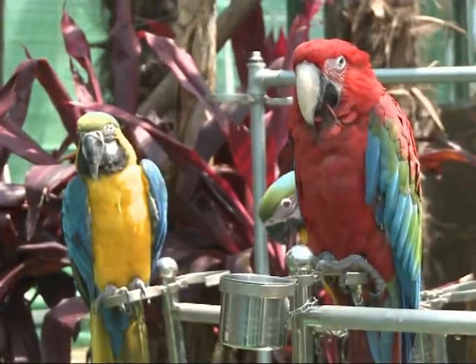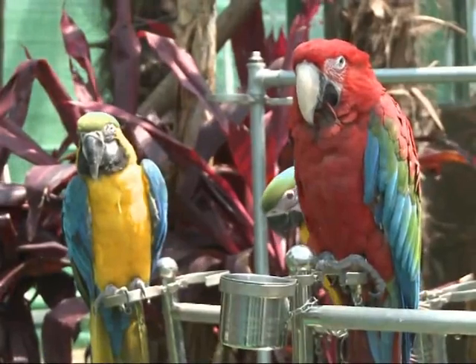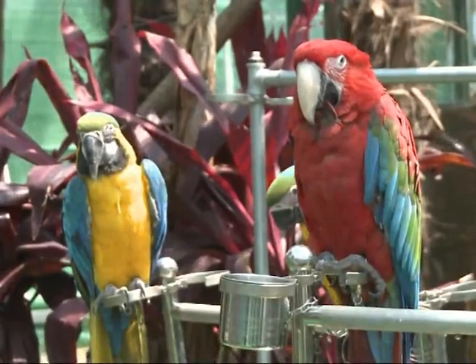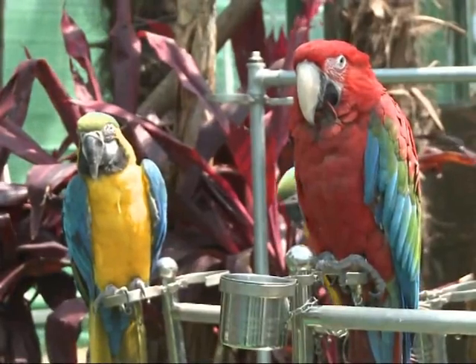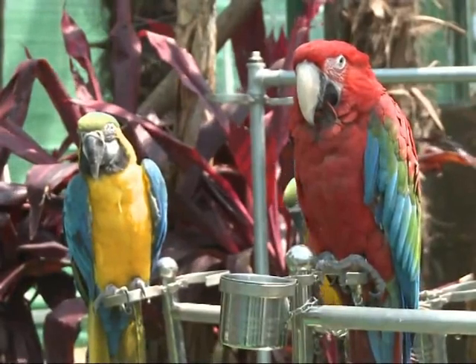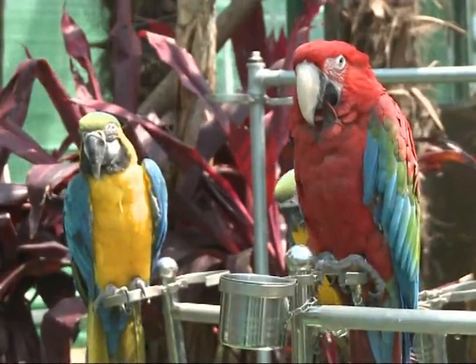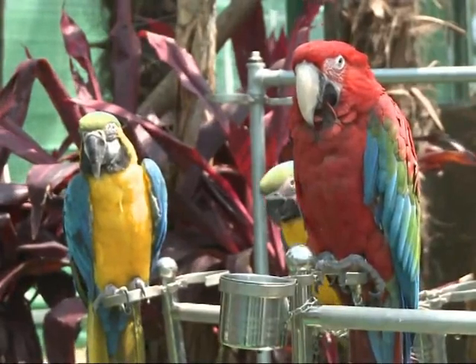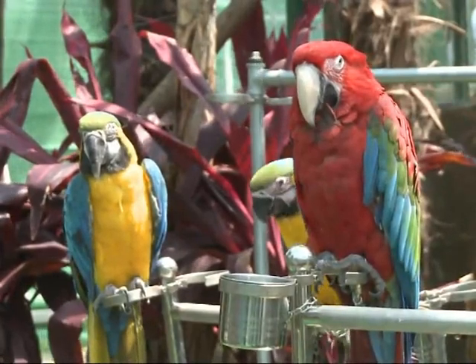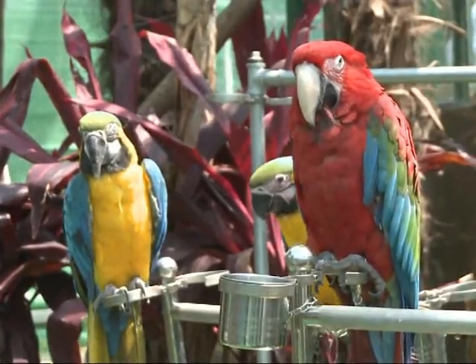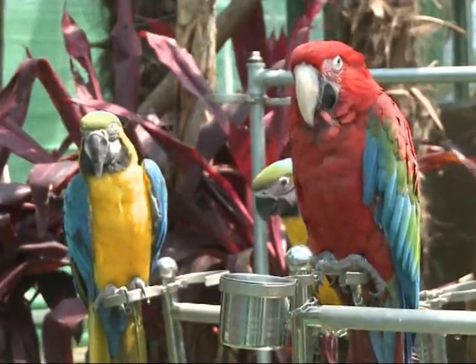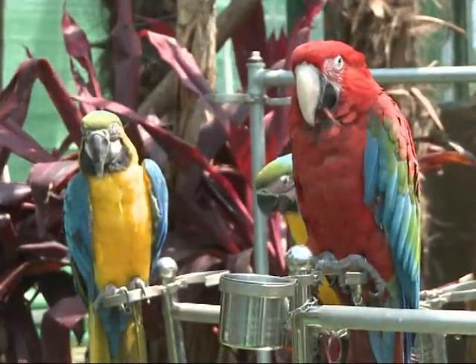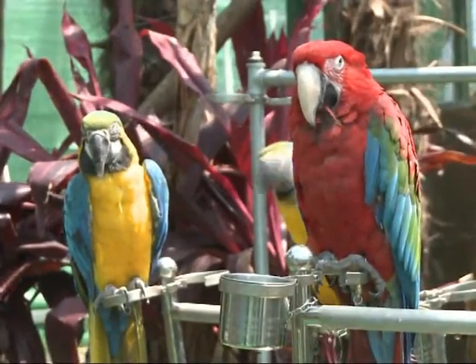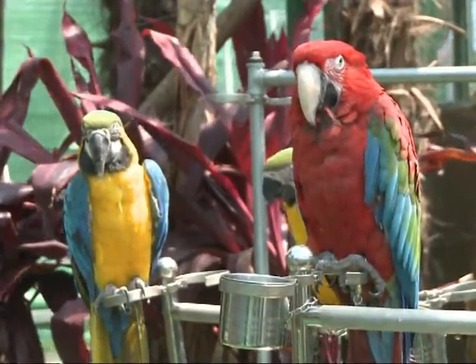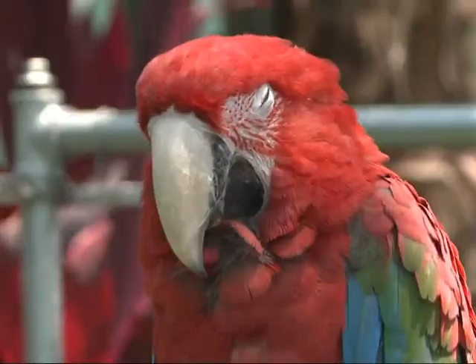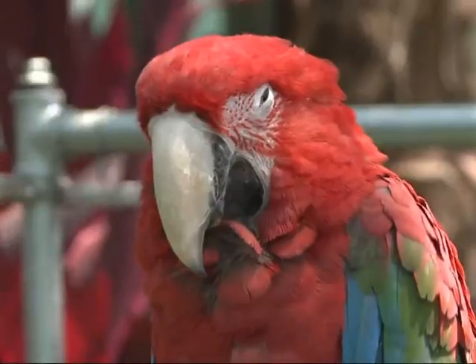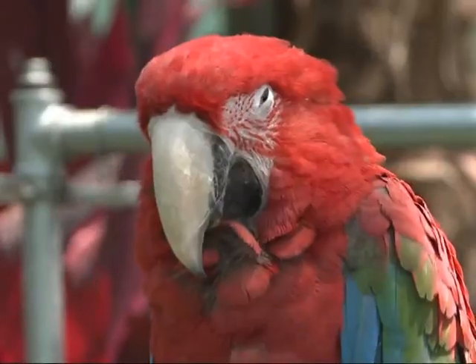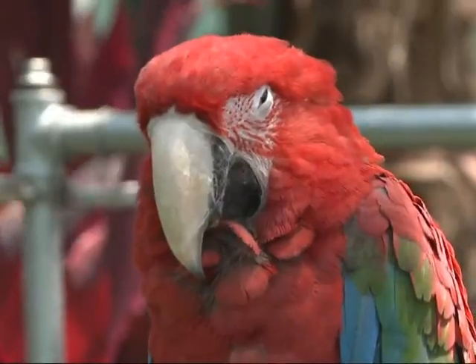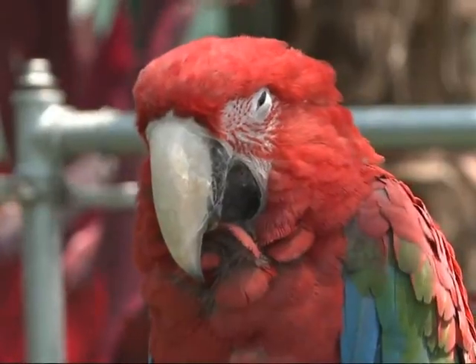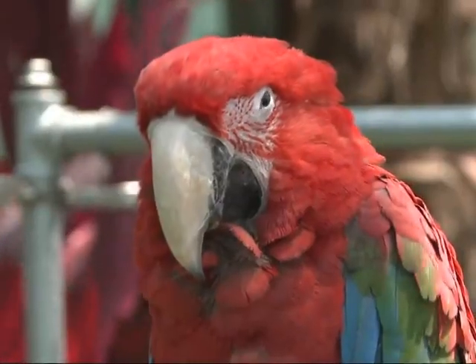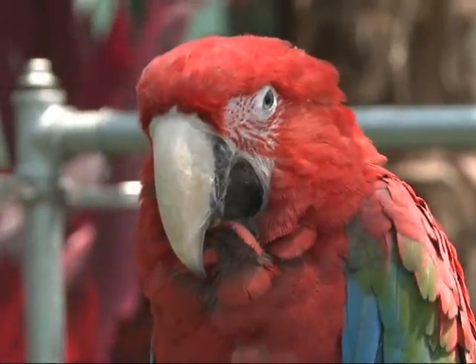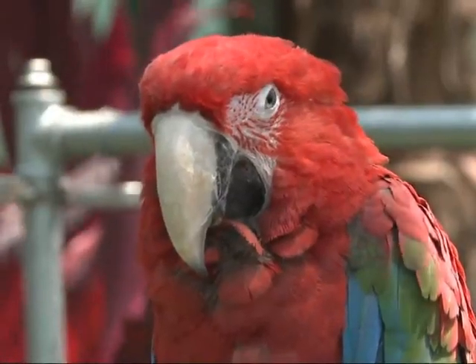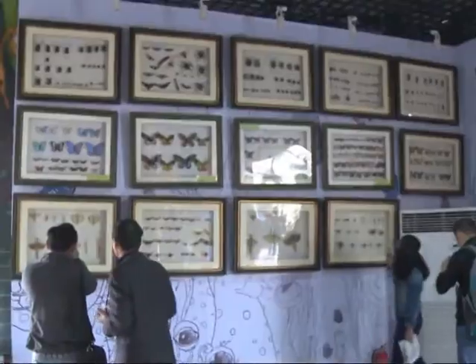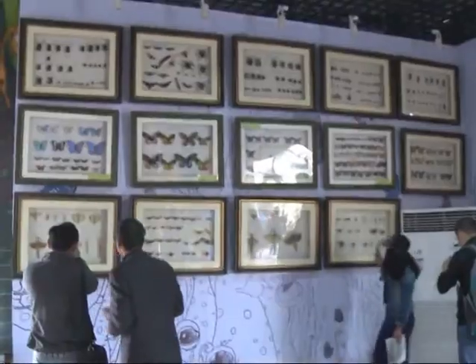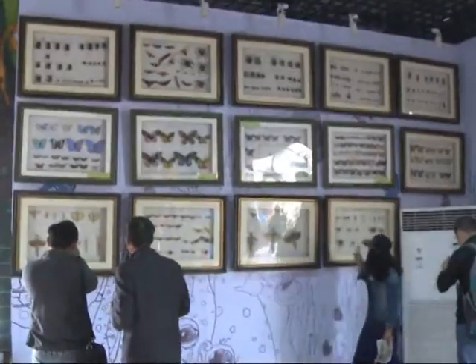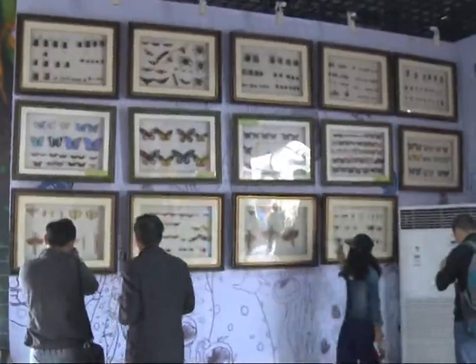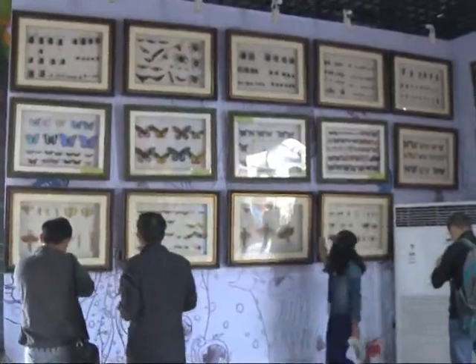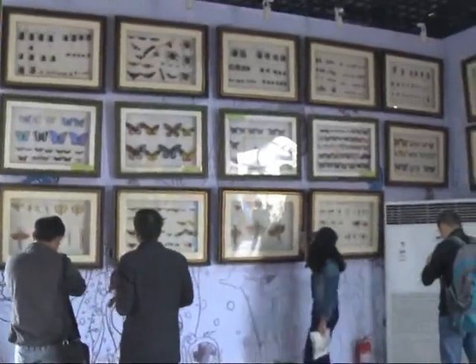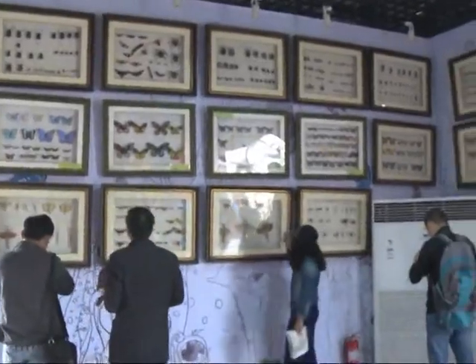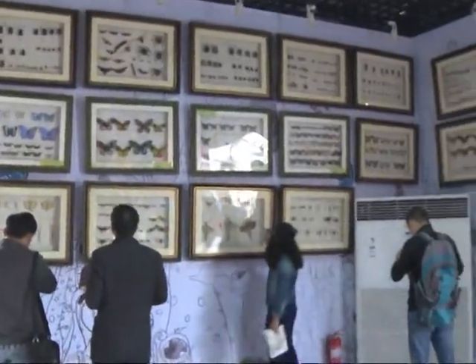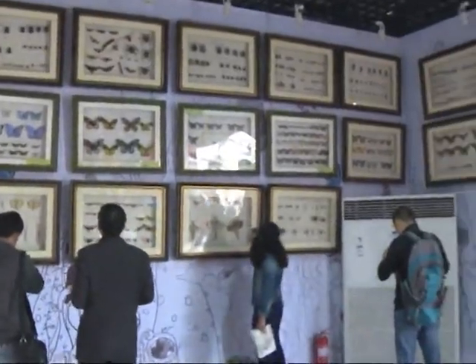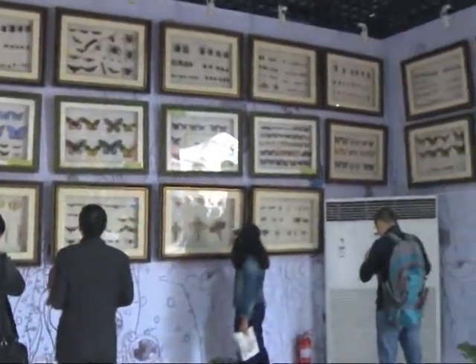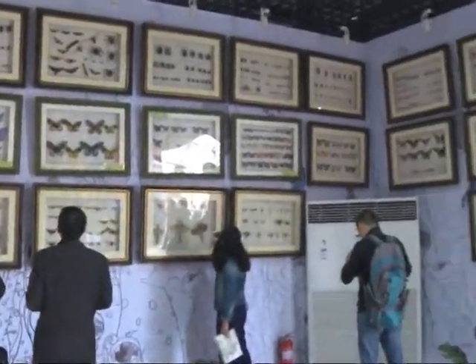The exhibit also features 22 parrots from Brazil, as well as numerous butterfly and insect specimens.